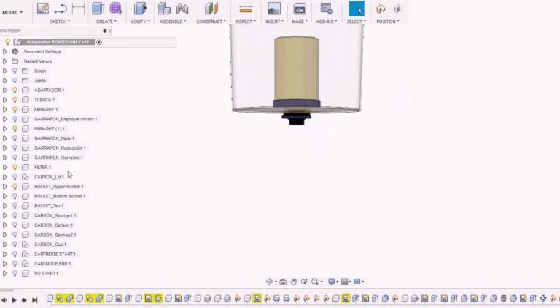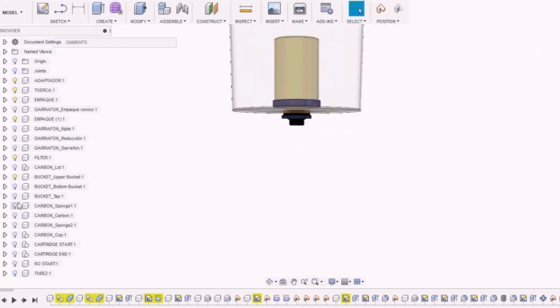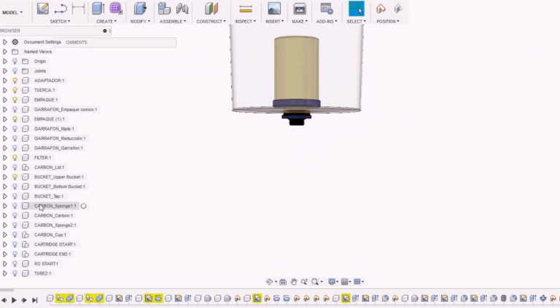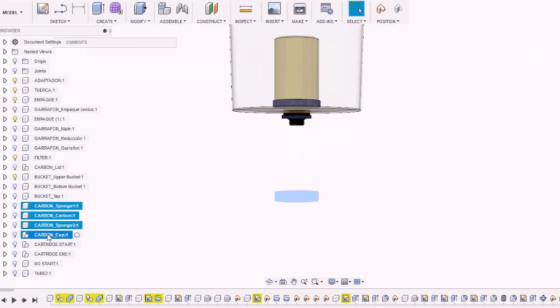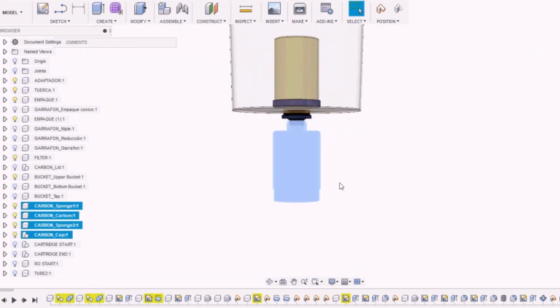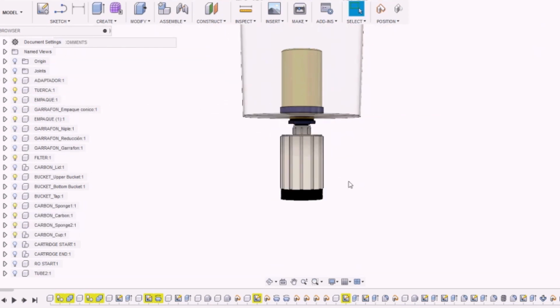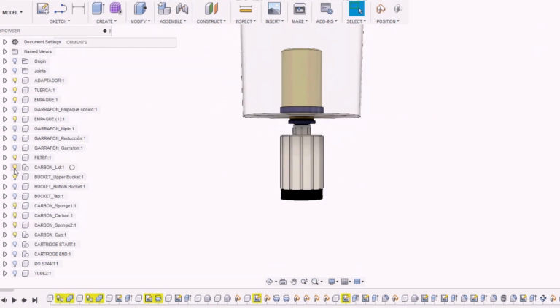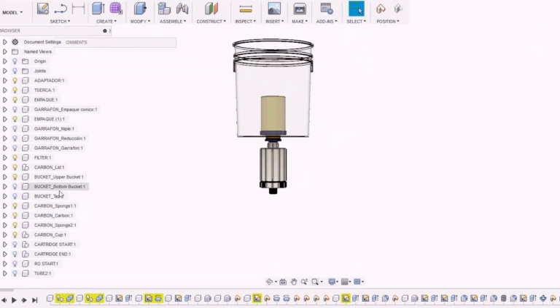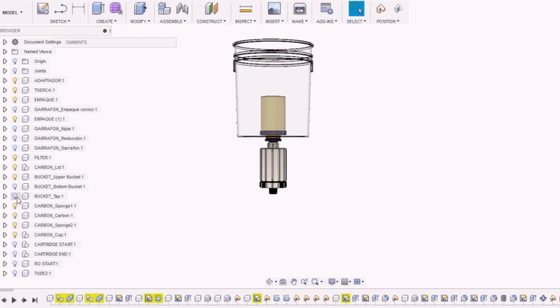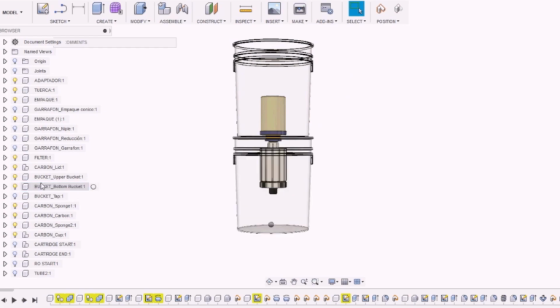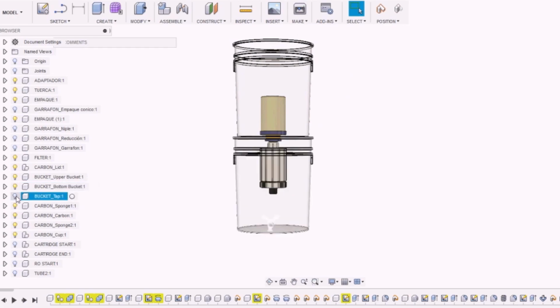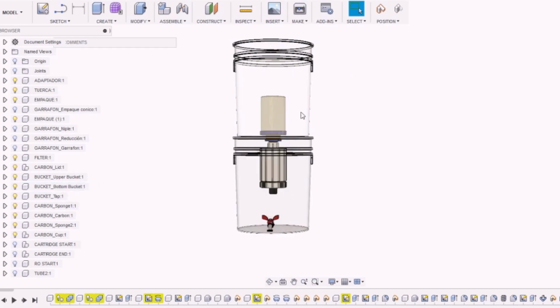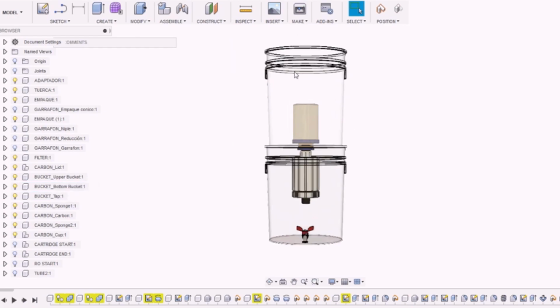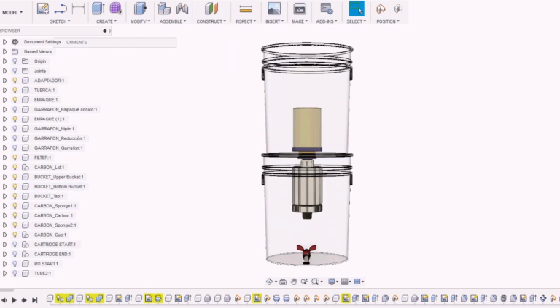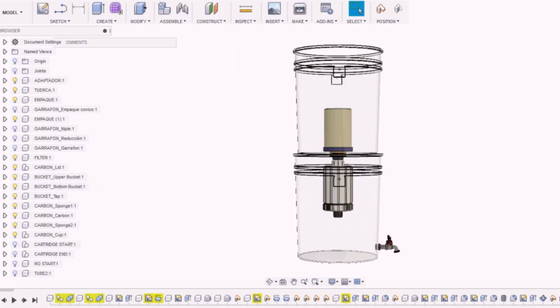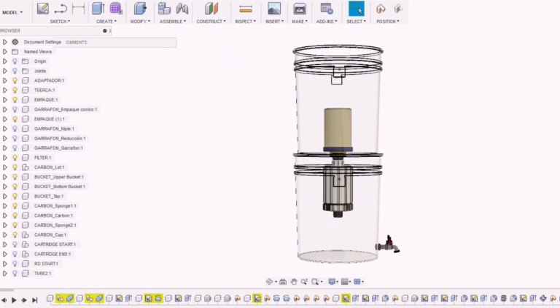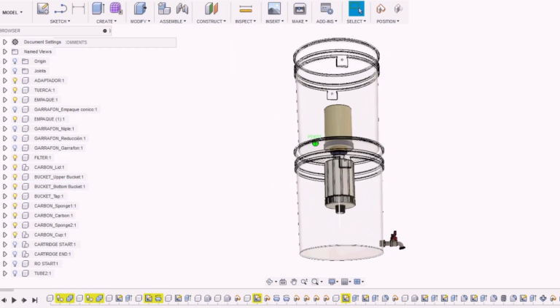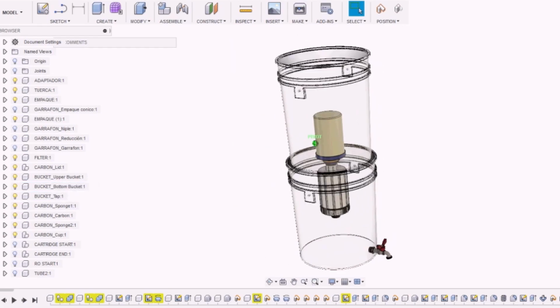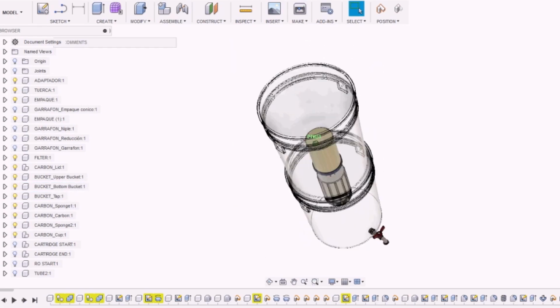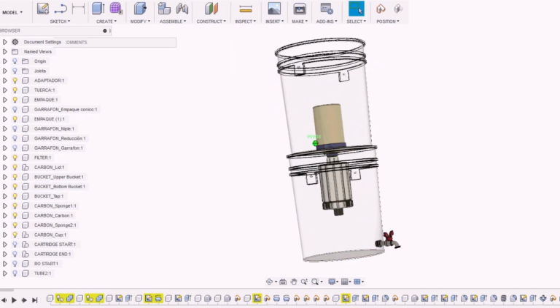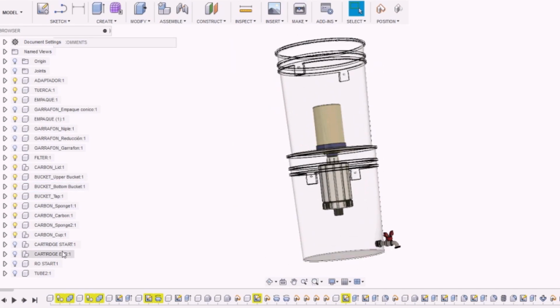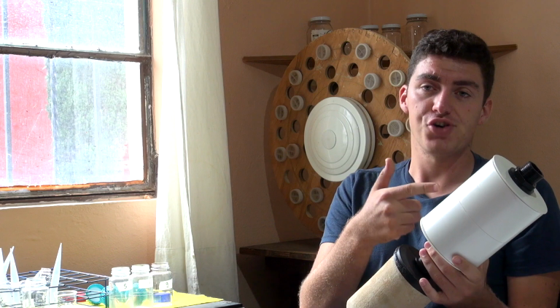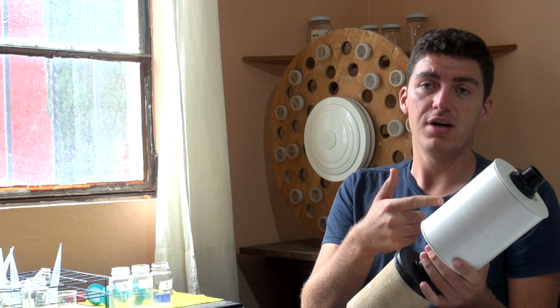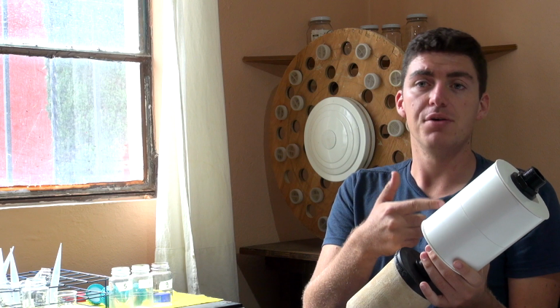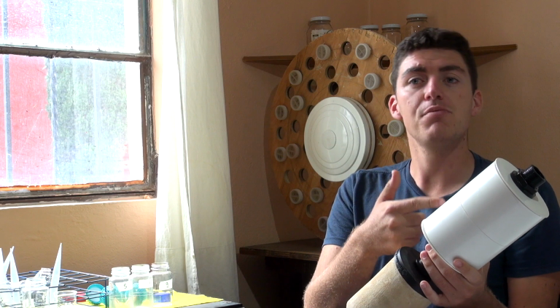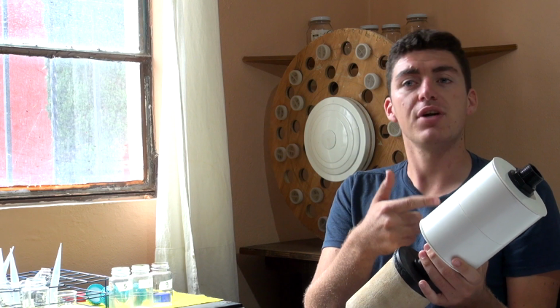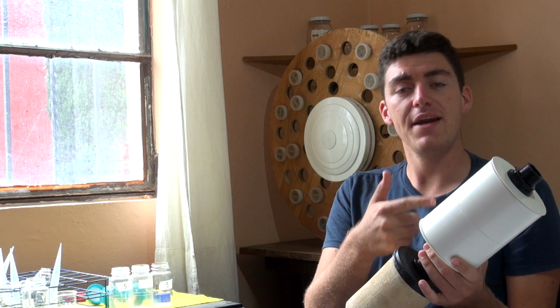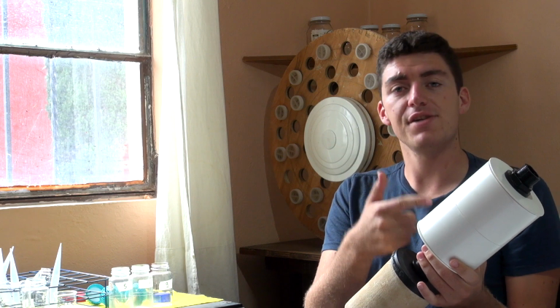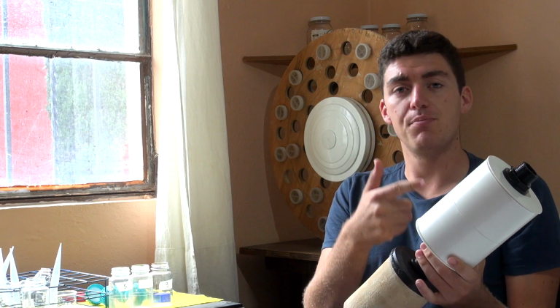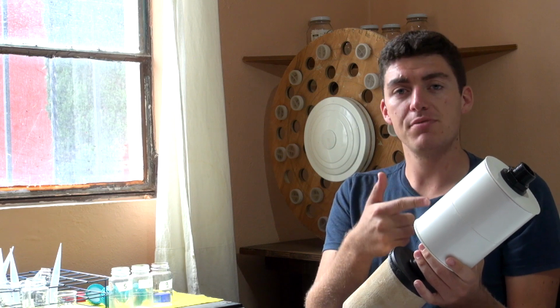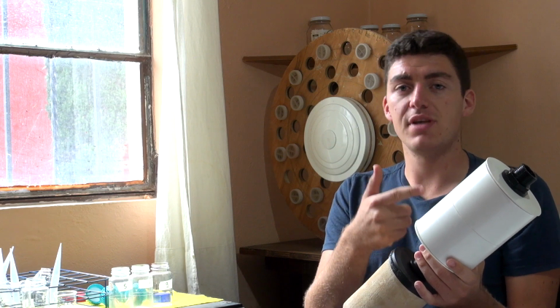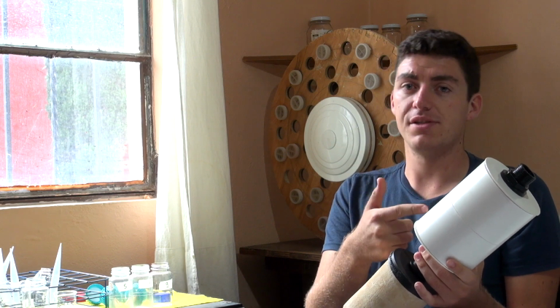The ceramic filter removes biologicals, and the cartridge, full of biochar, removes organics and improves taste.